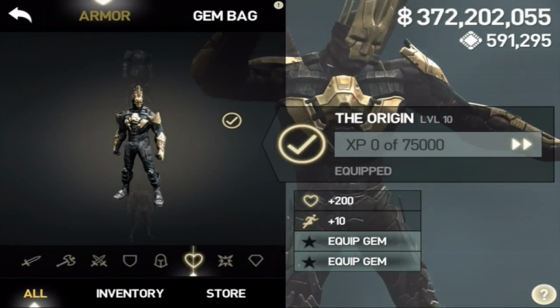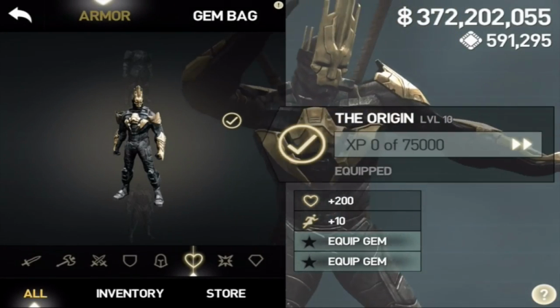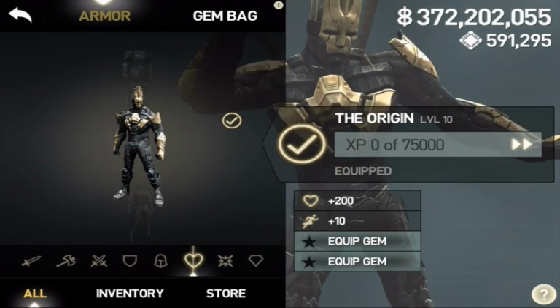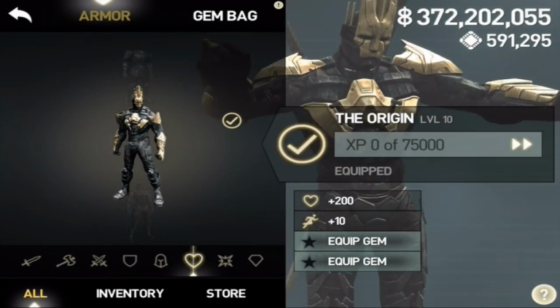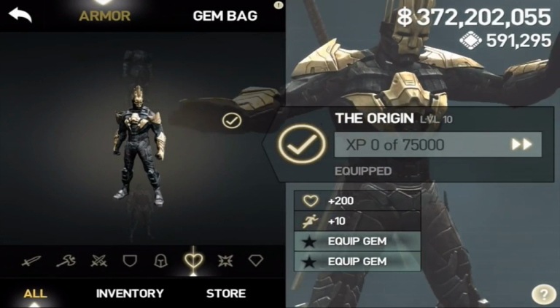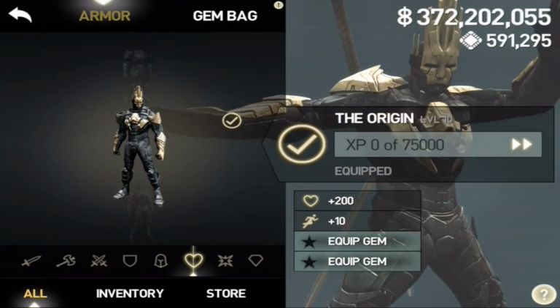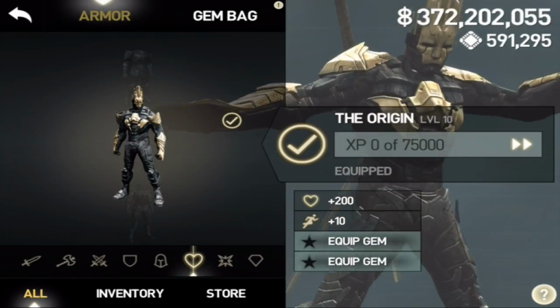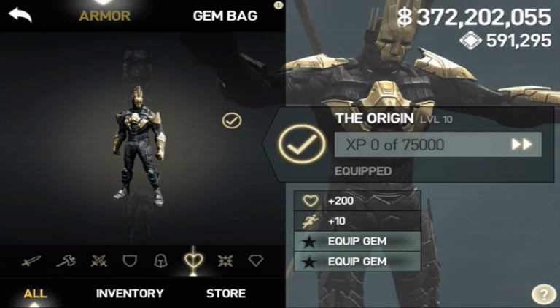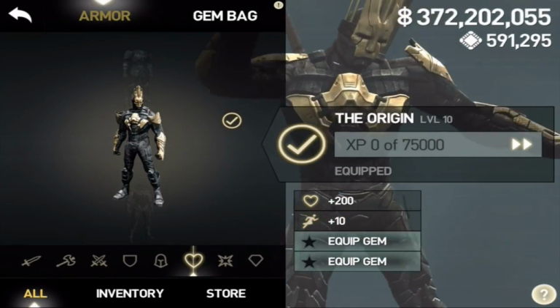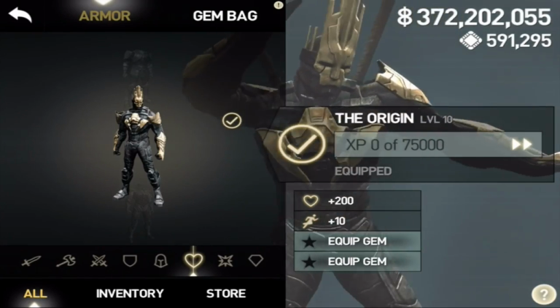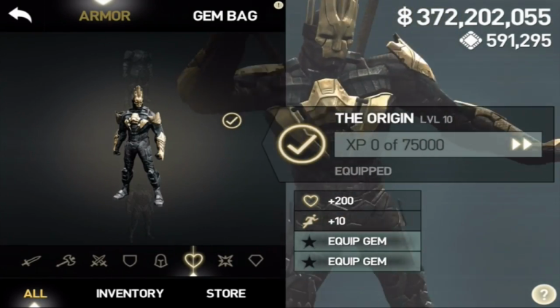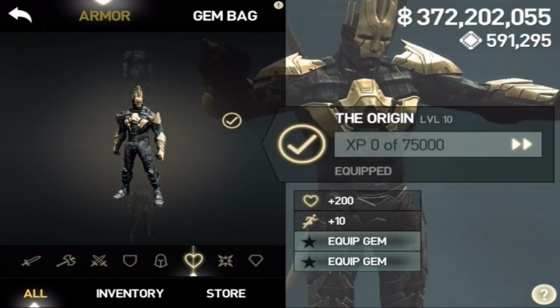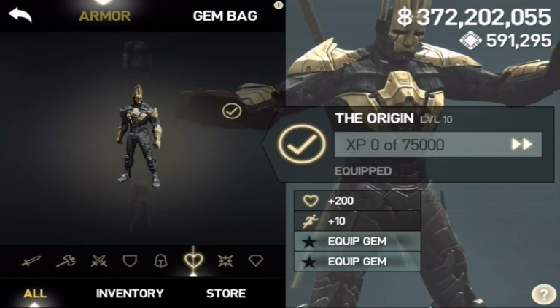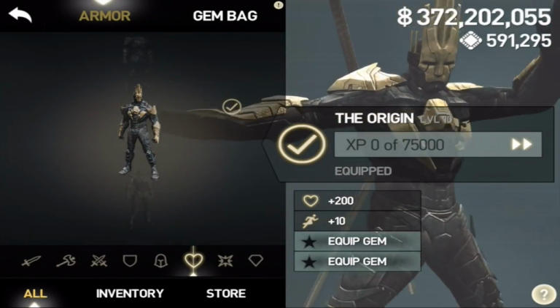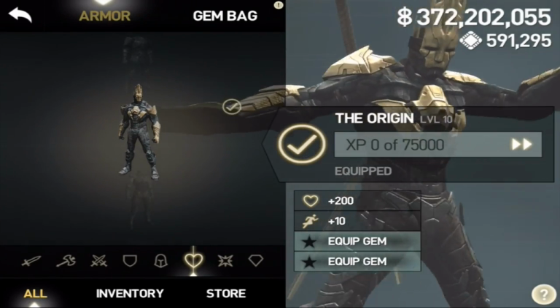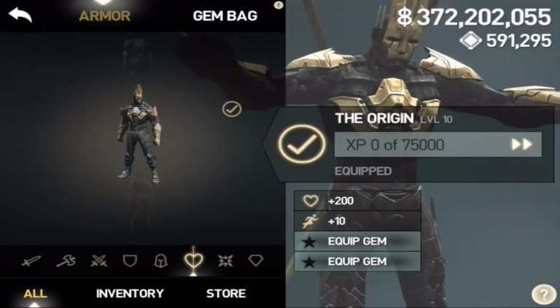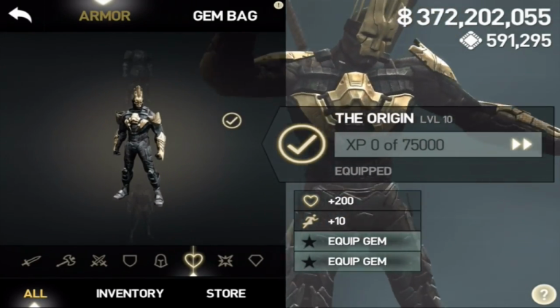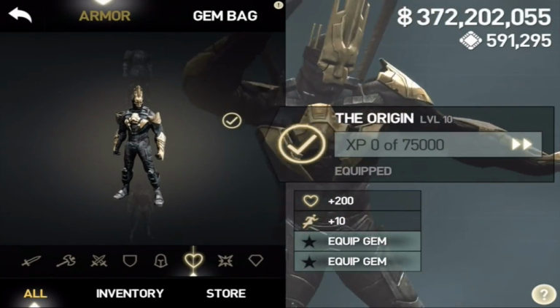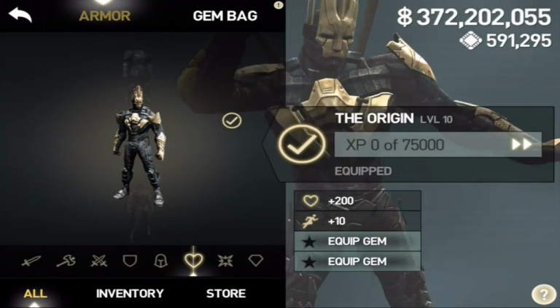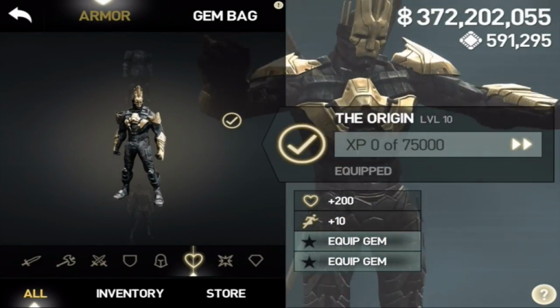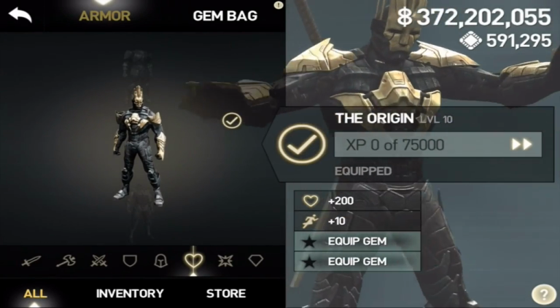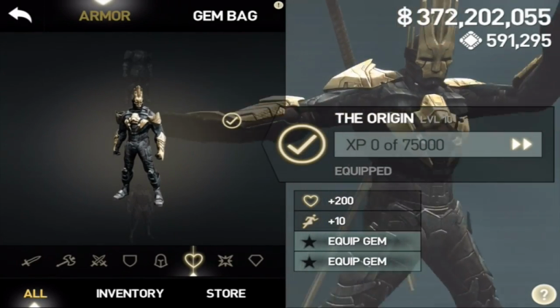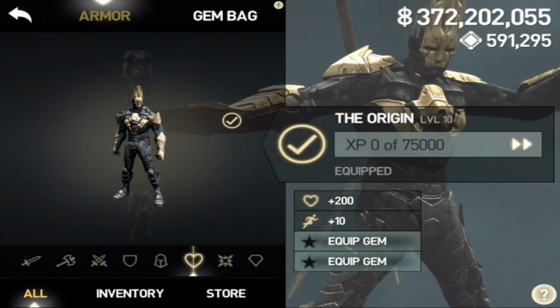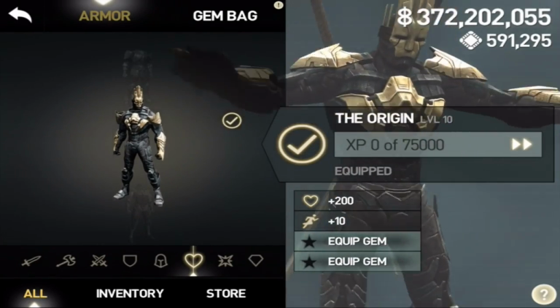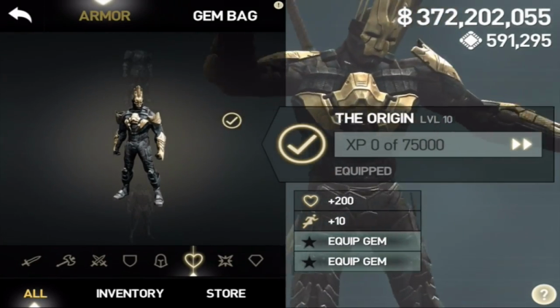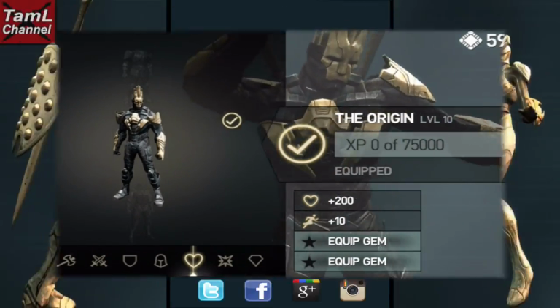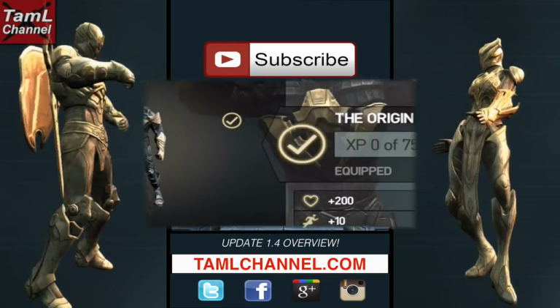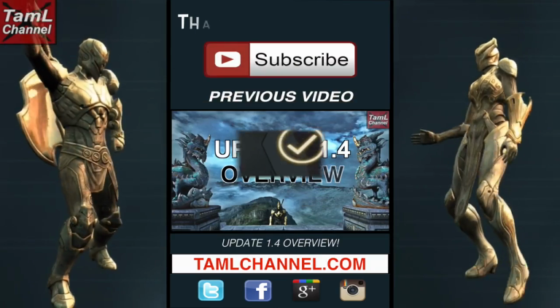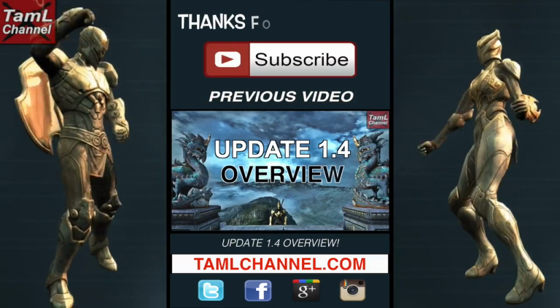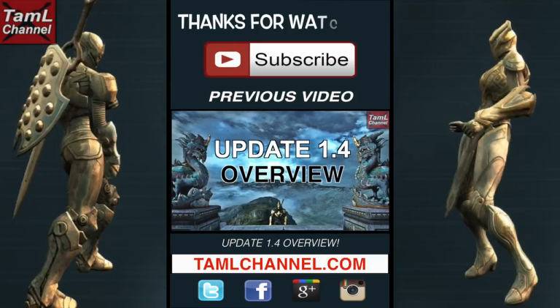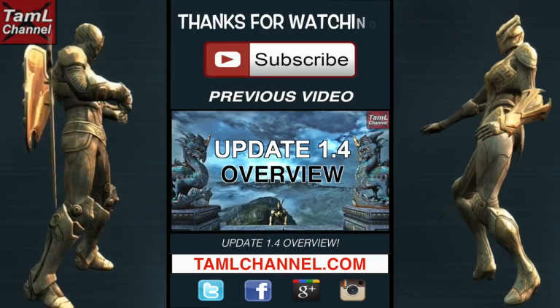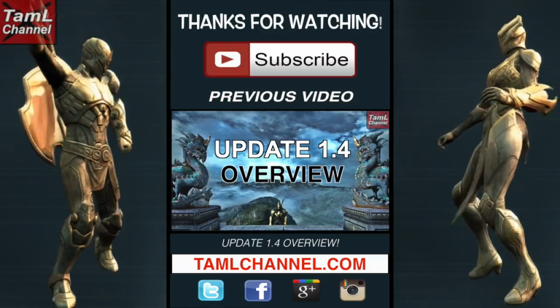The armor is called The Origin, and it's really cool to wear the Worker's Armor. It's got good stats with level 10 and 10 dodge points with your weapons.